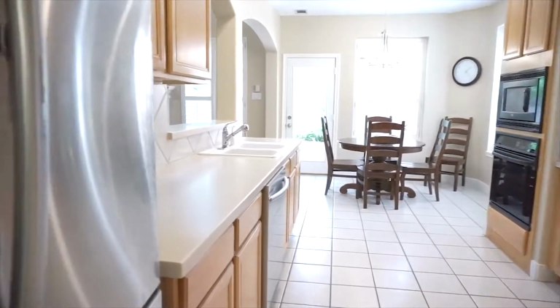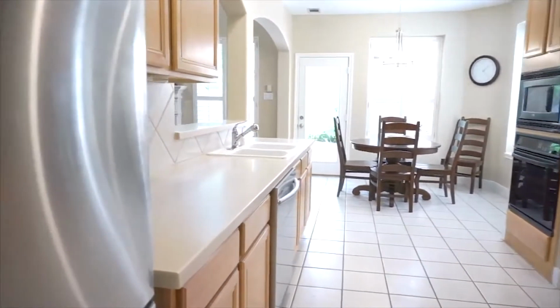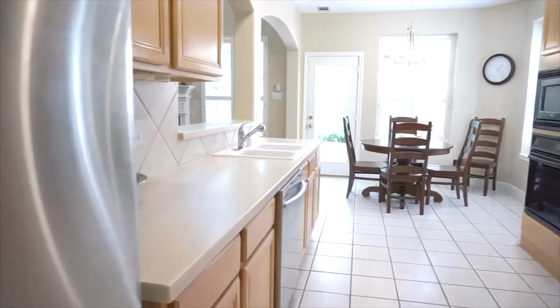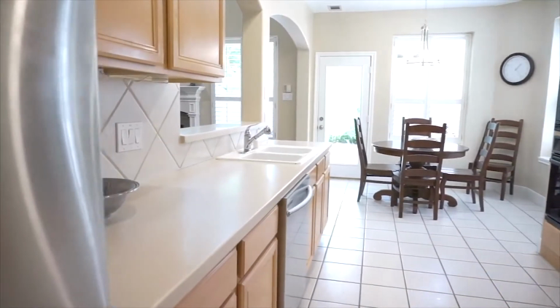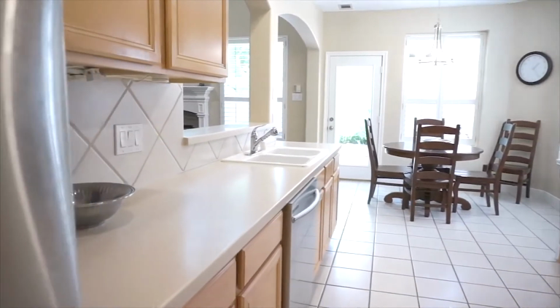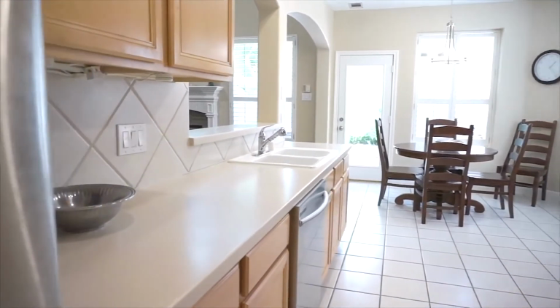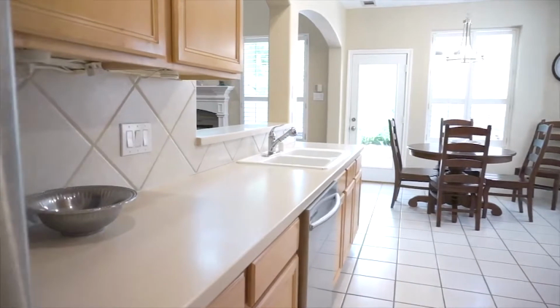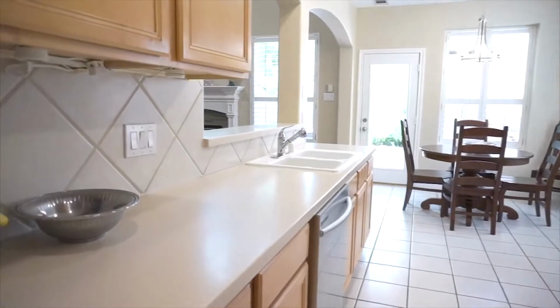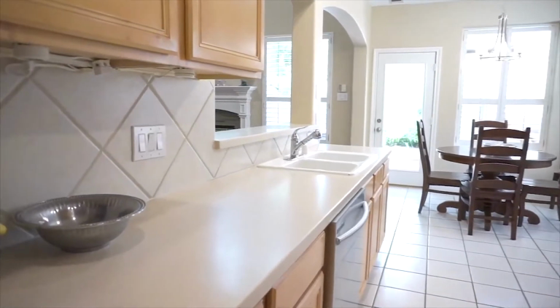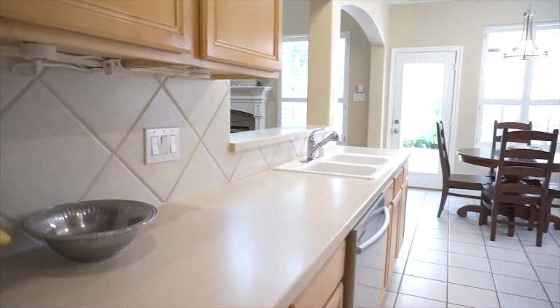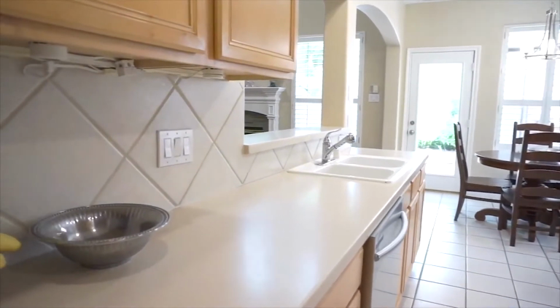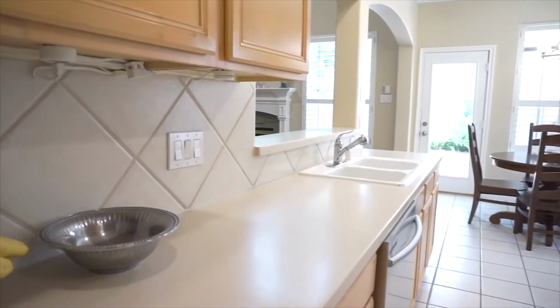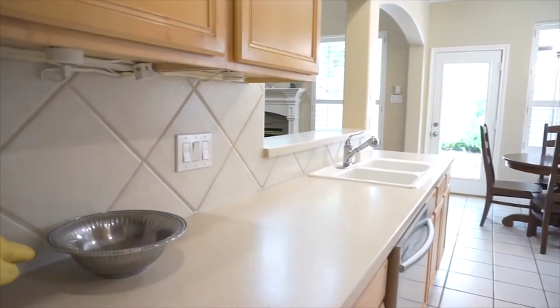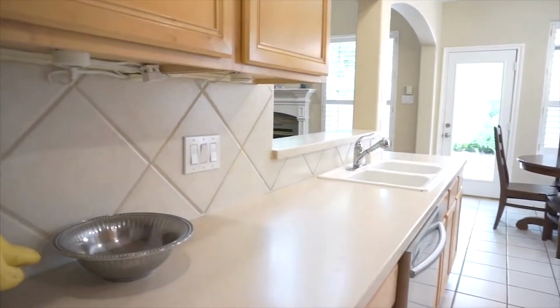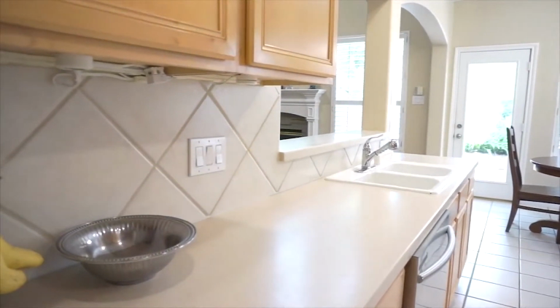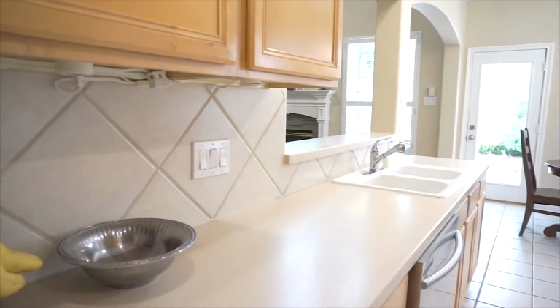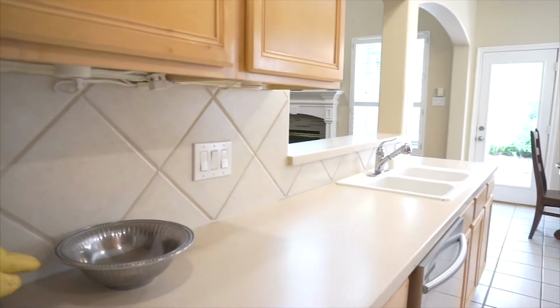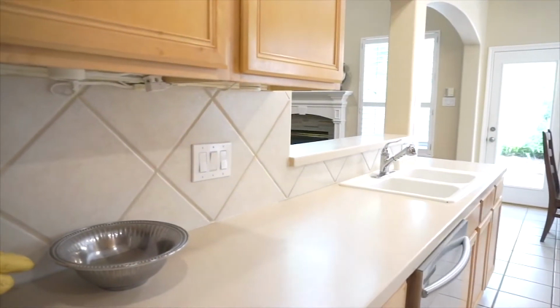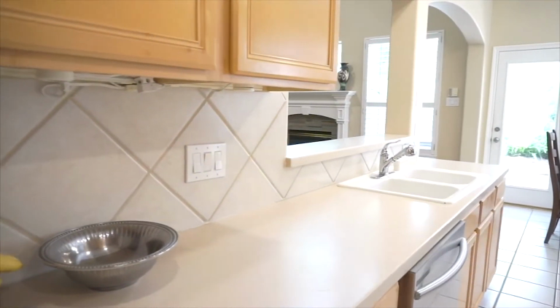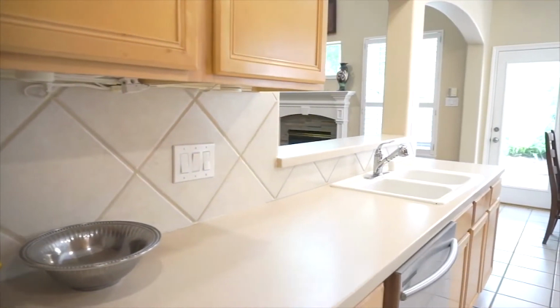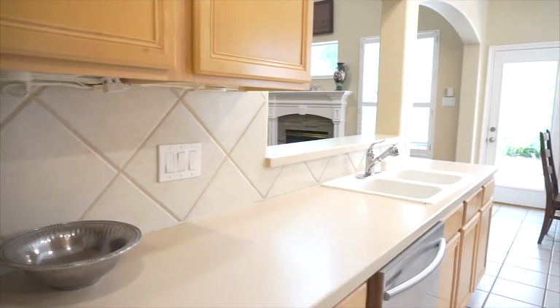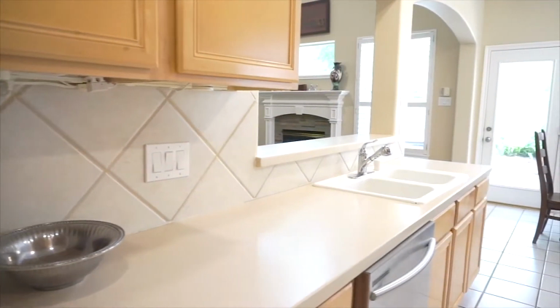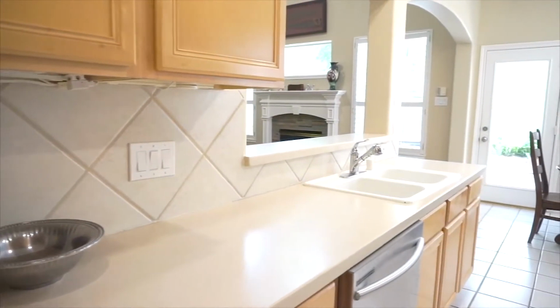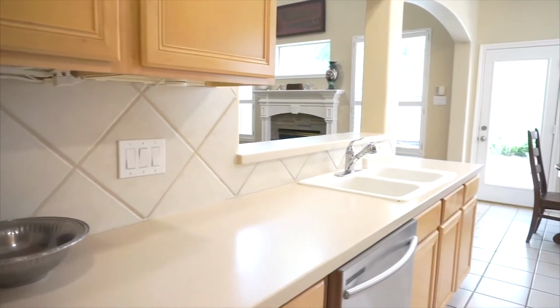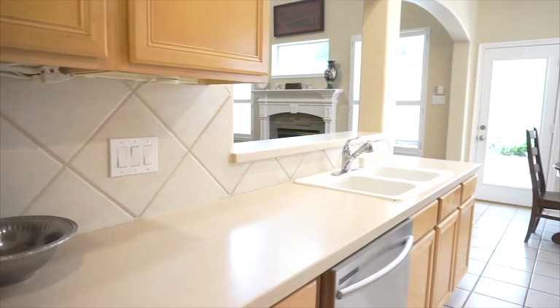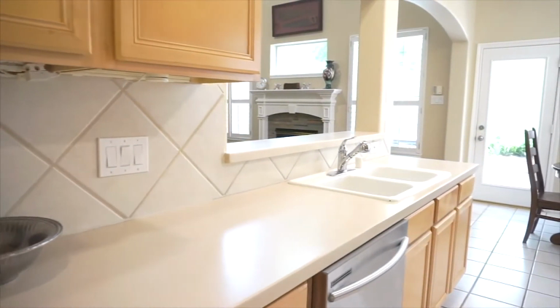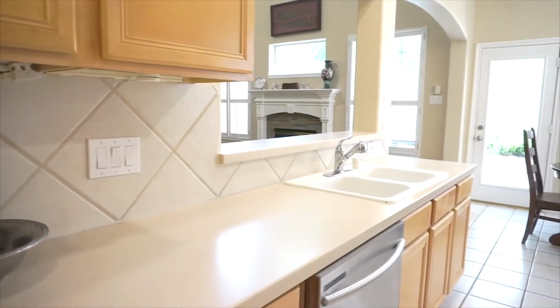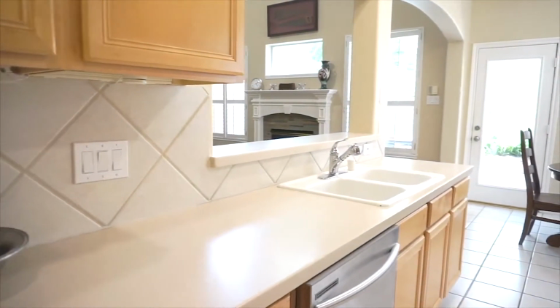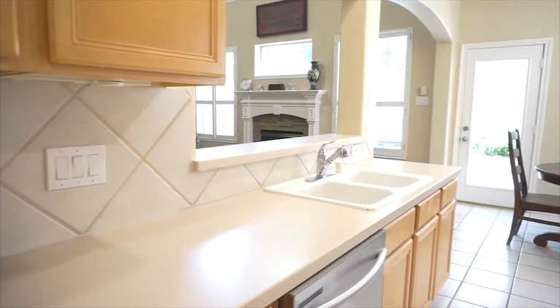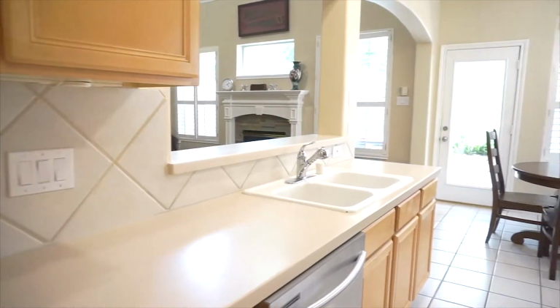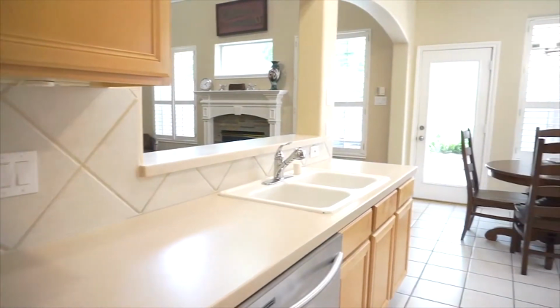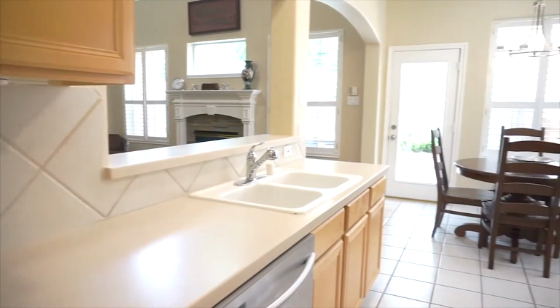A big breakfast area, solid surface countertops, lots of cabinets, and stainless steel appliances.